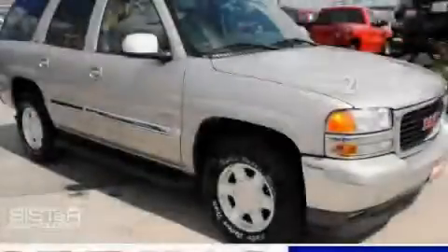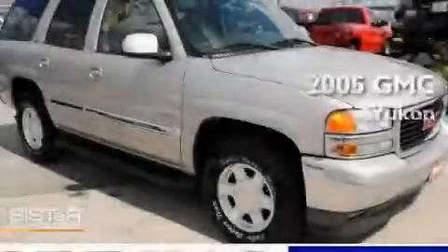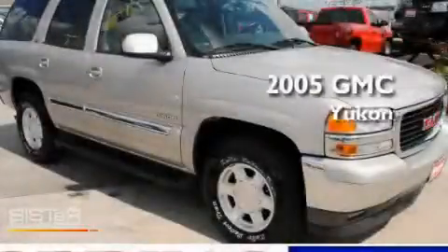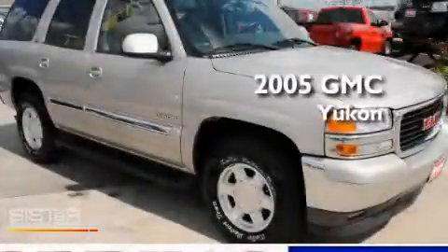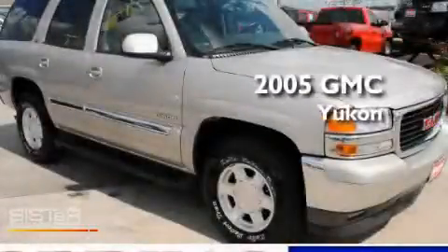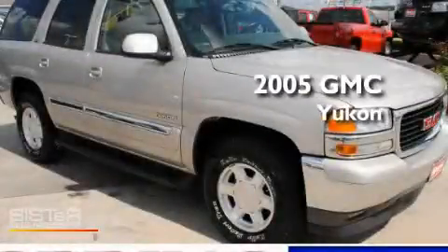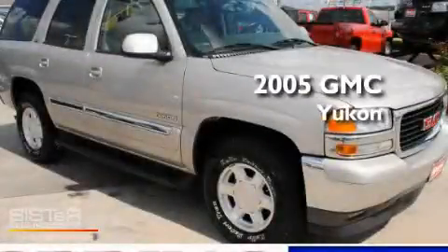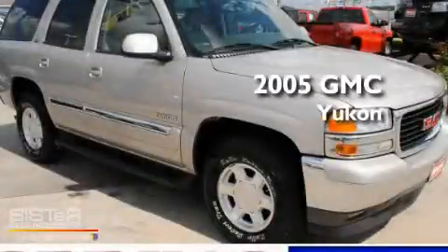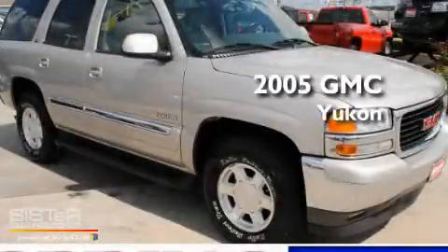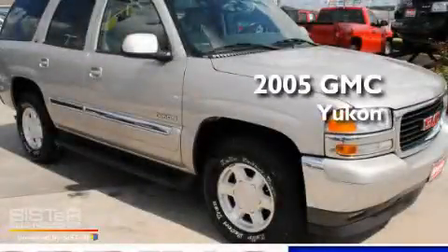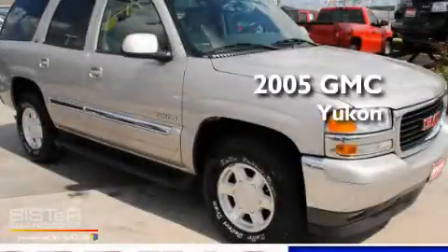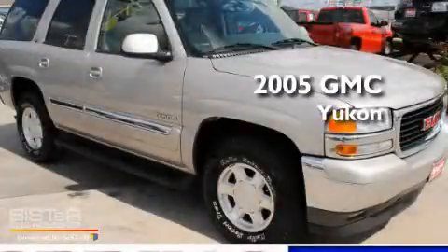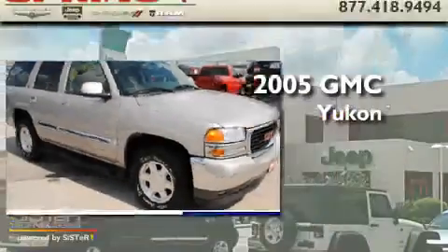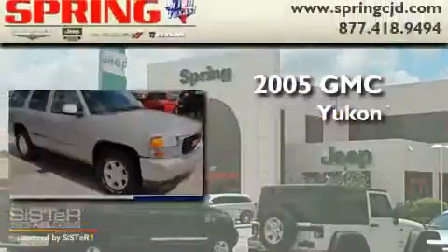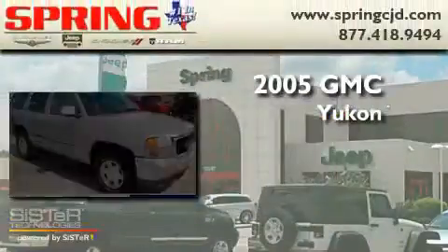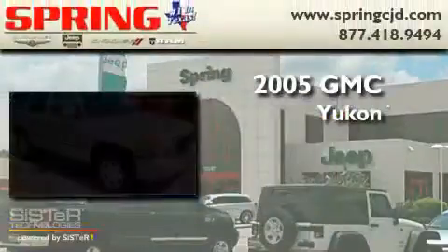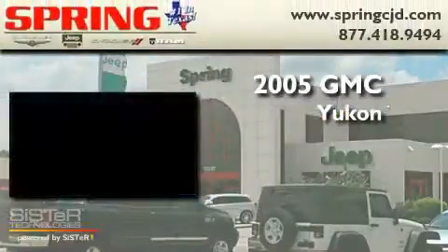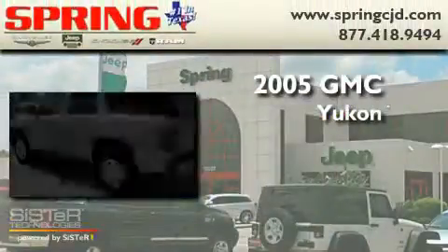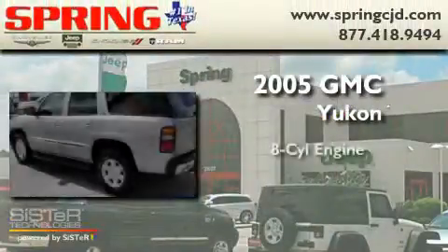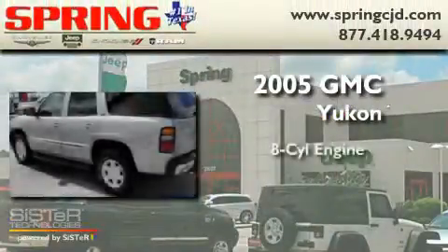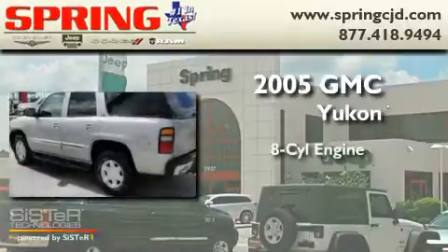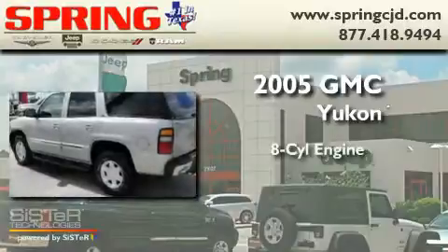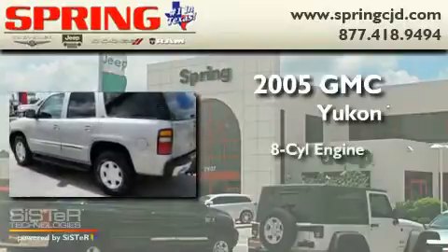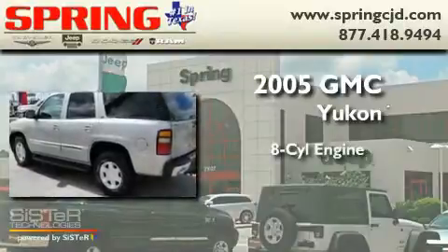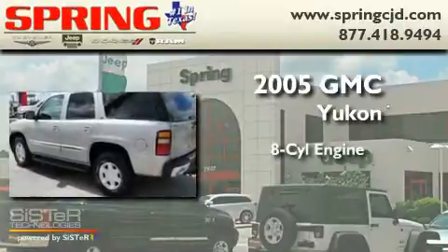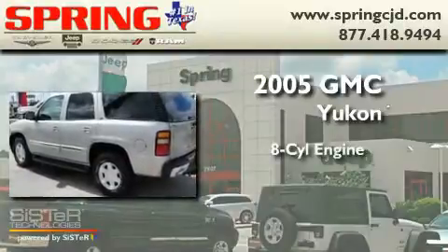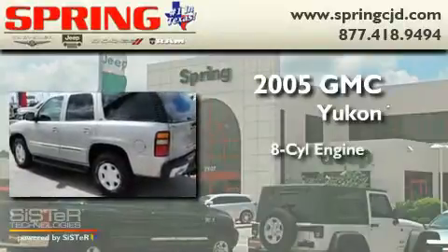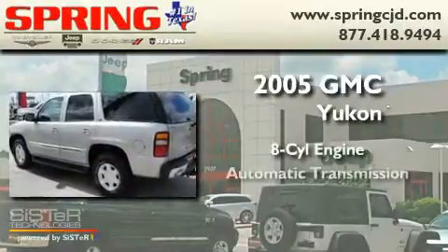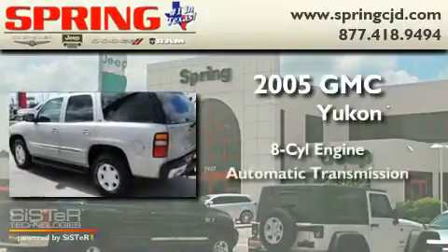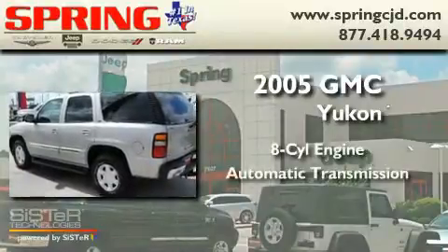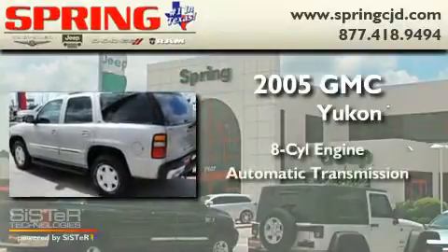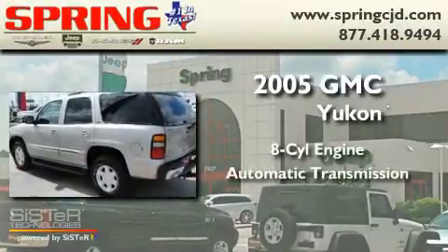This is a 2005 GMC Yukon. It features an eight-cylinder engine and an automatic transmission.